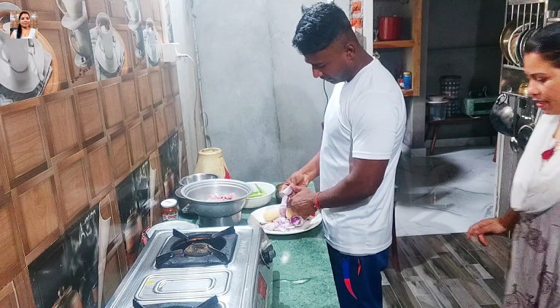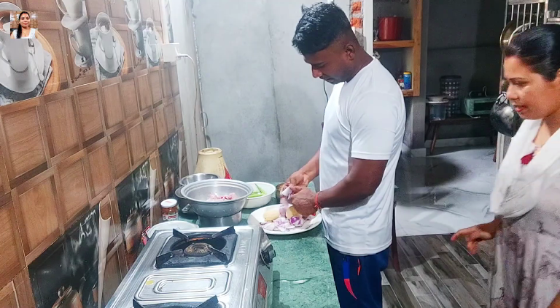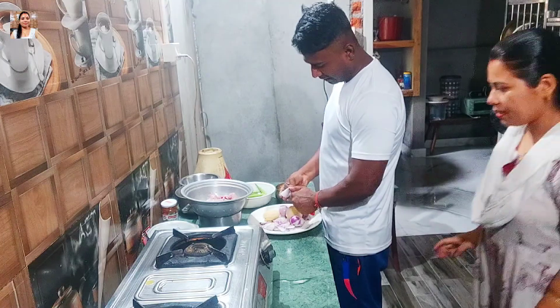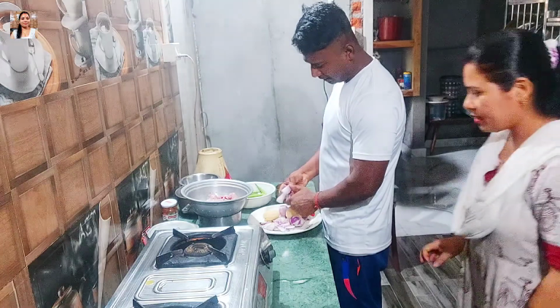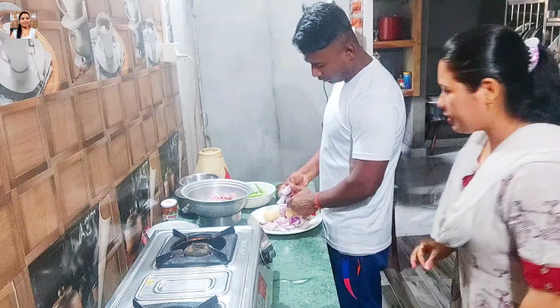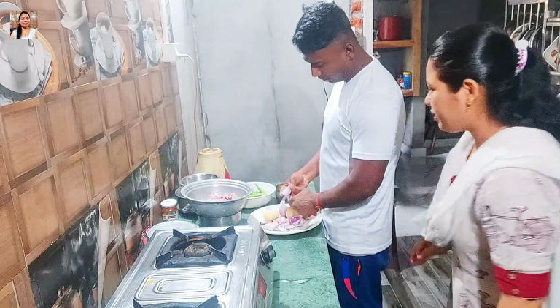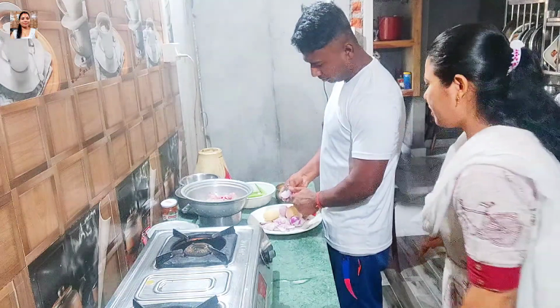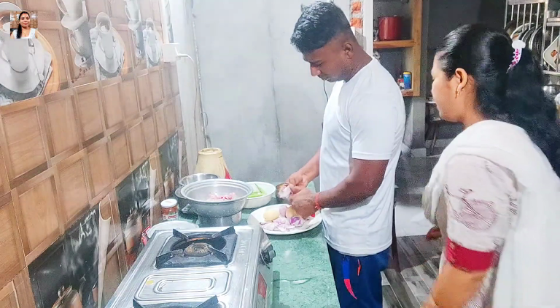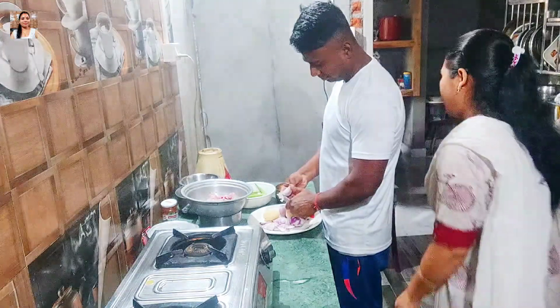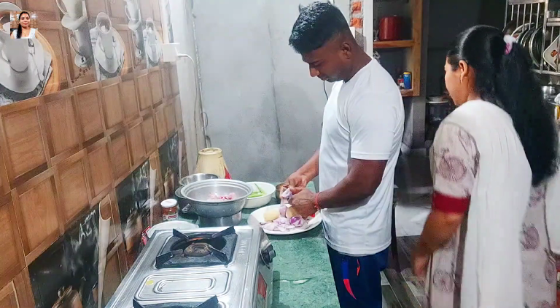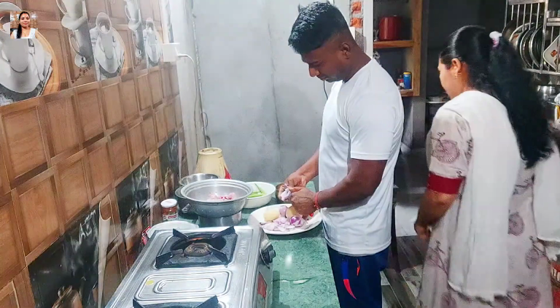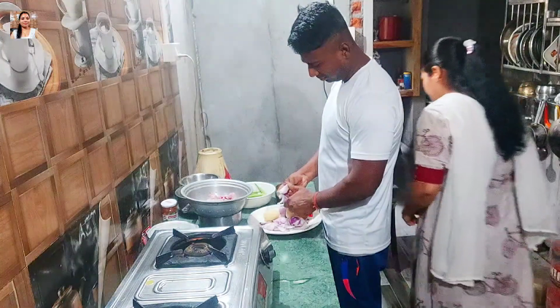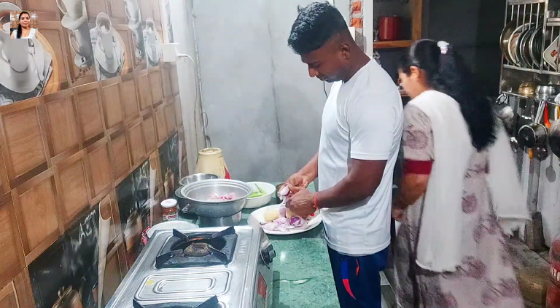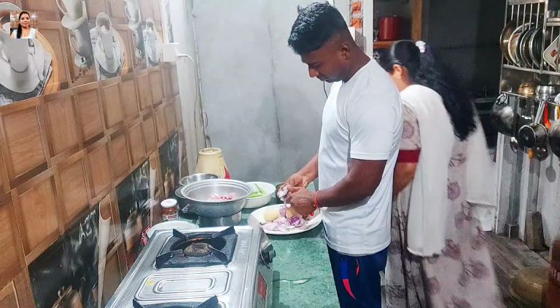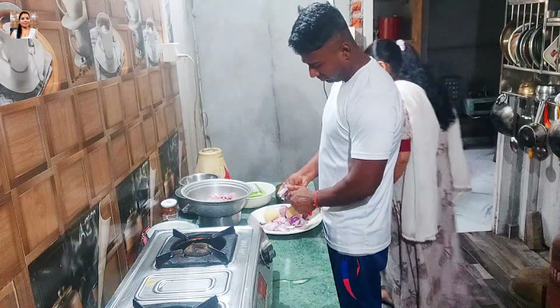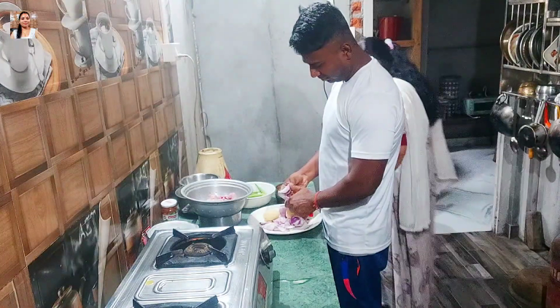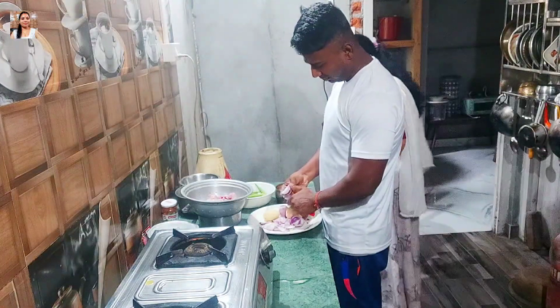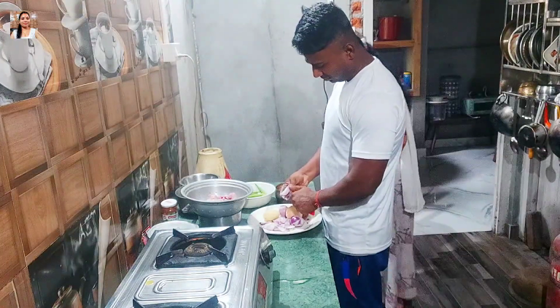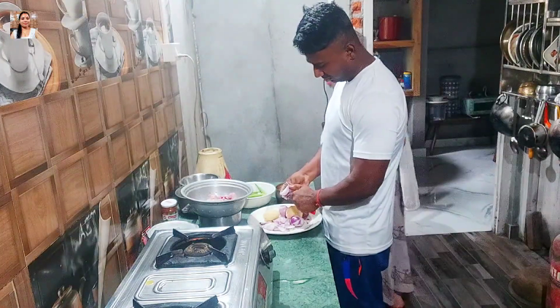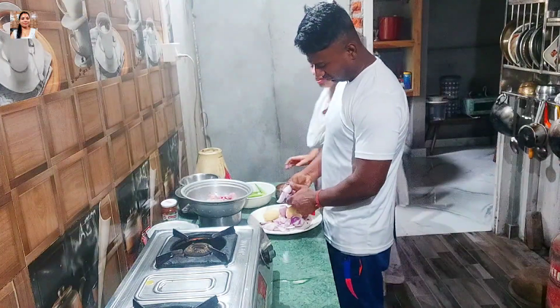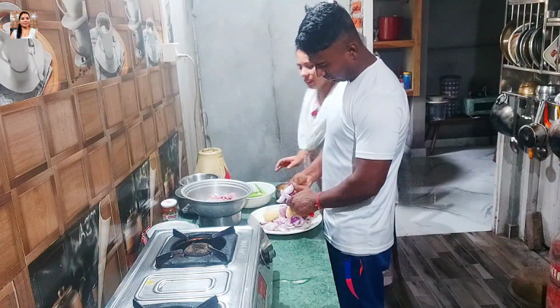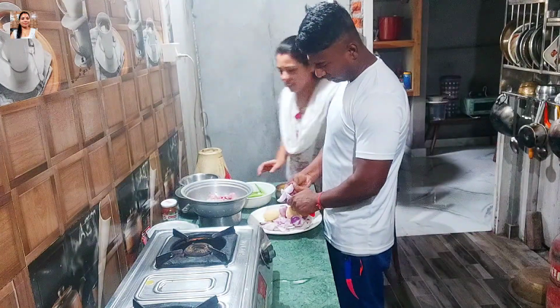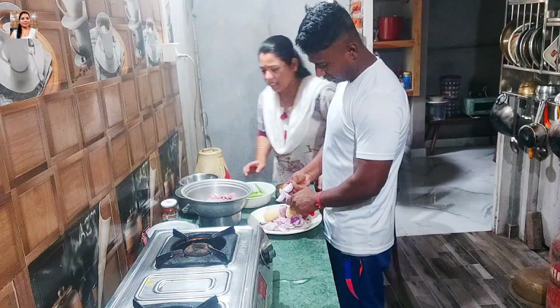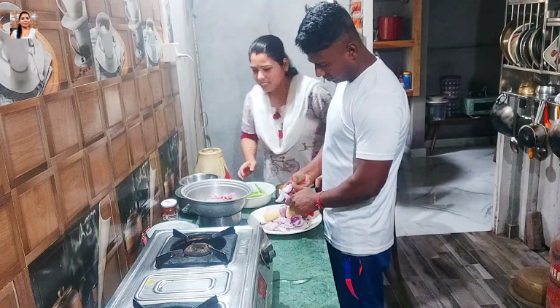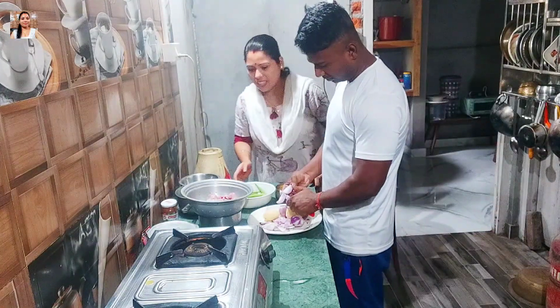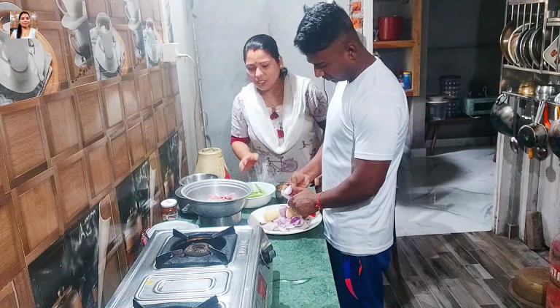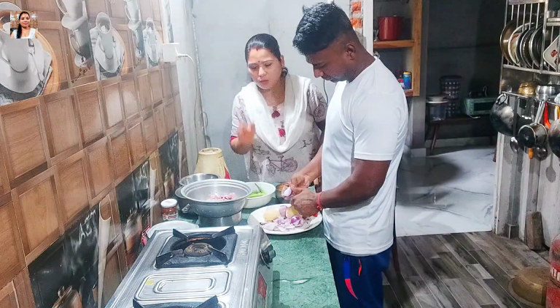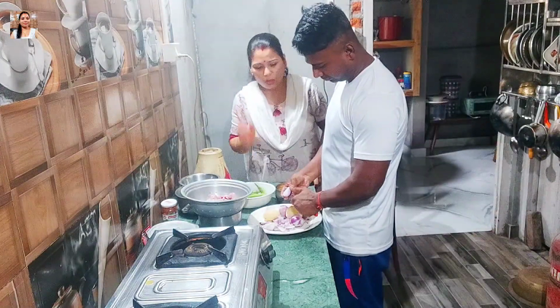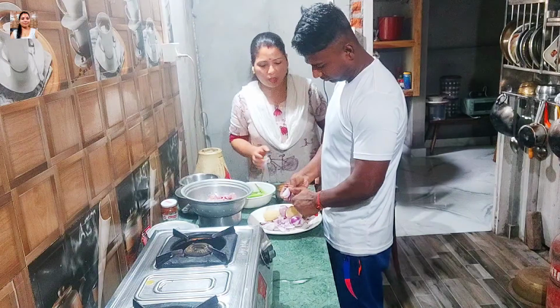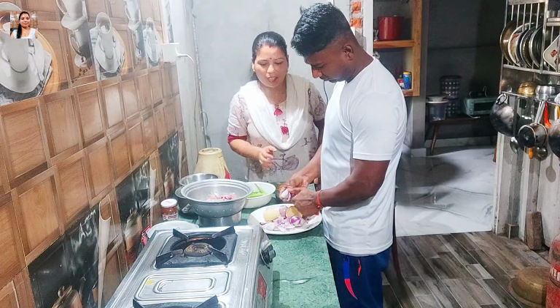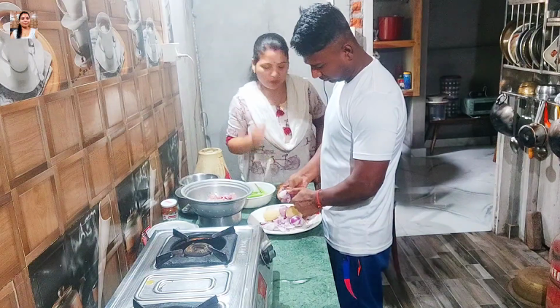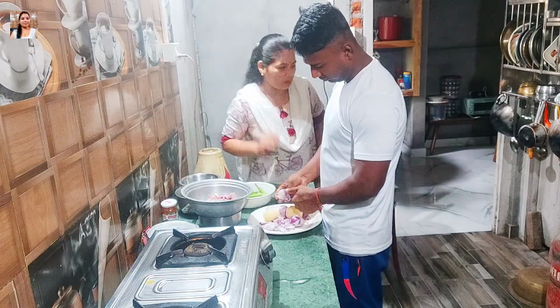I don't want to eat it. Thank you. Good morning, I'm going to go to my restaurant.